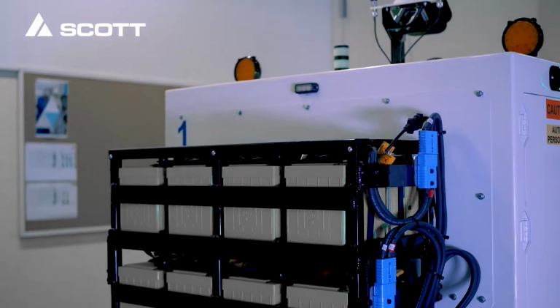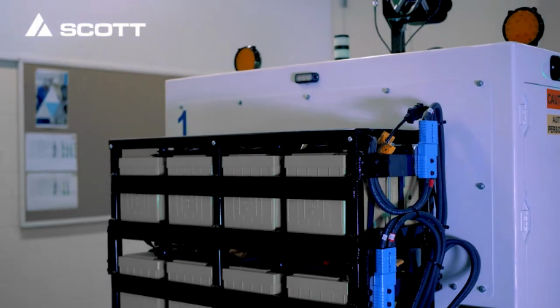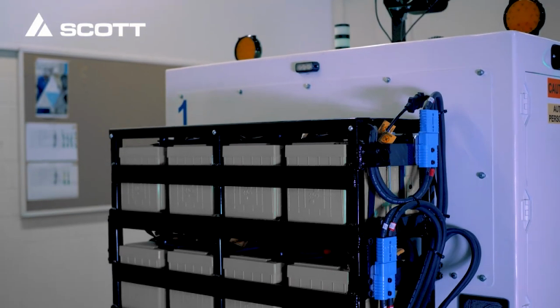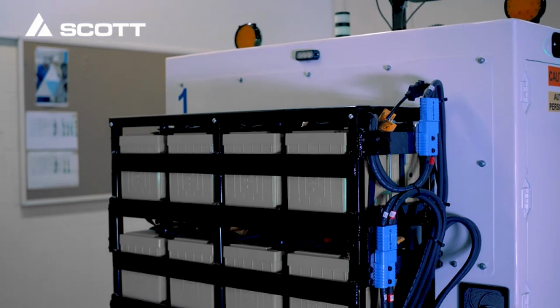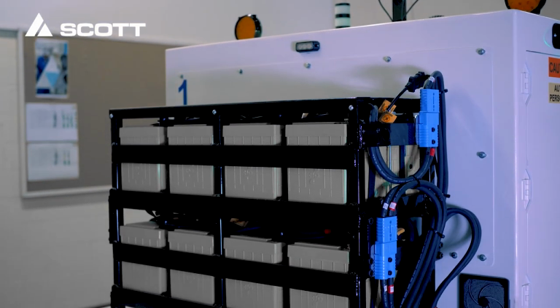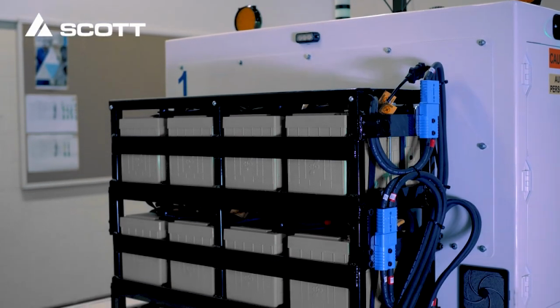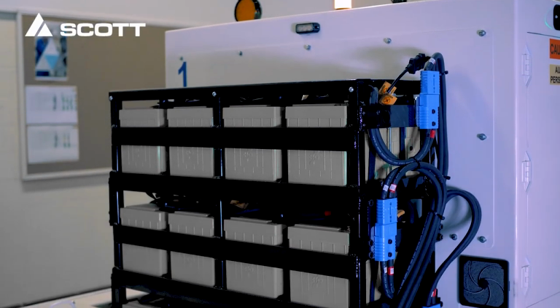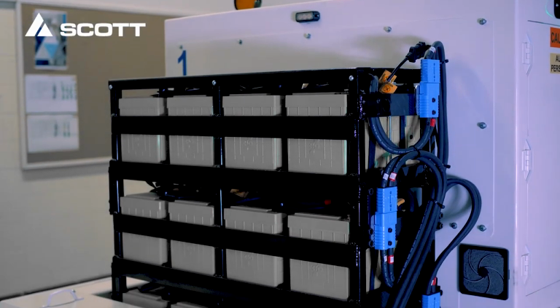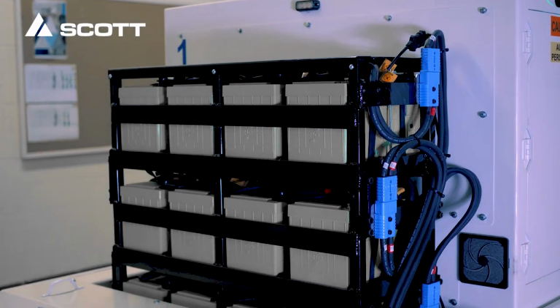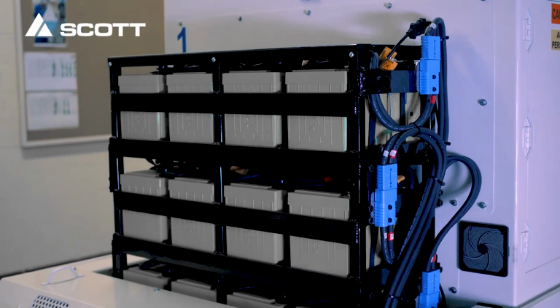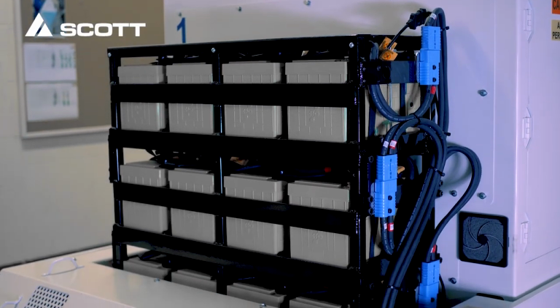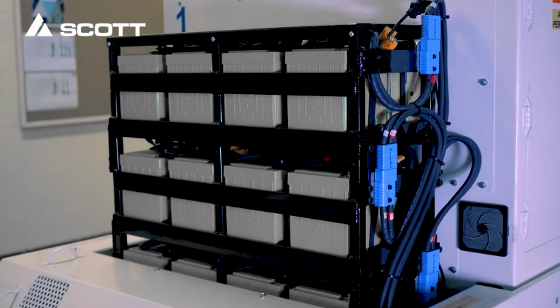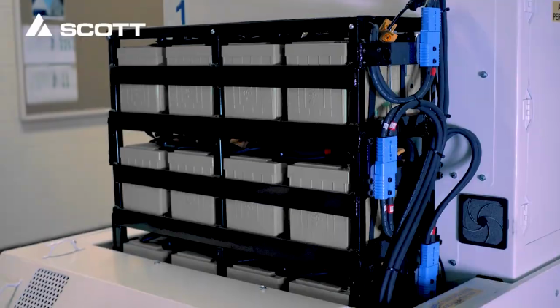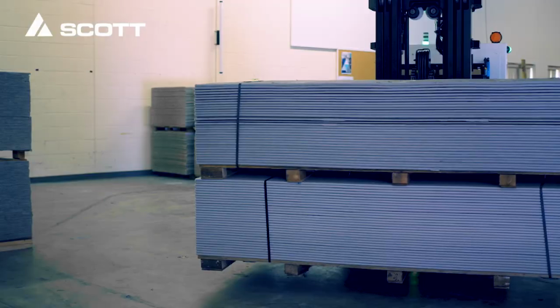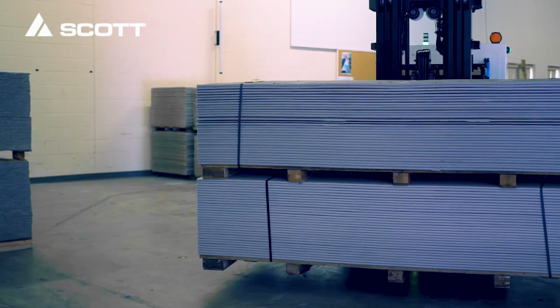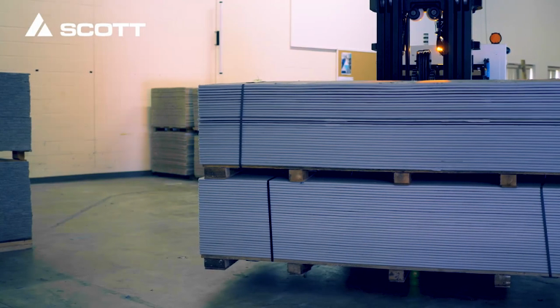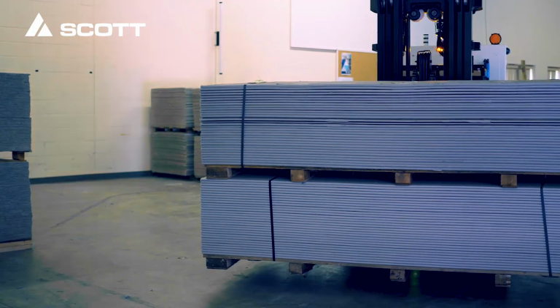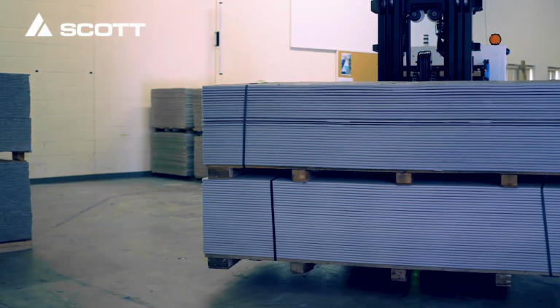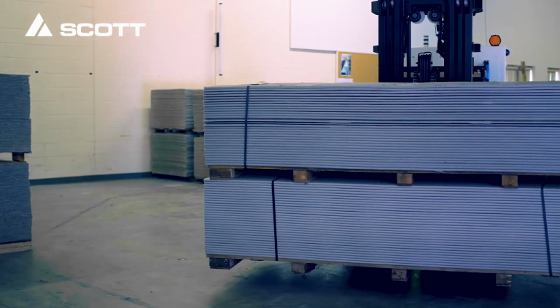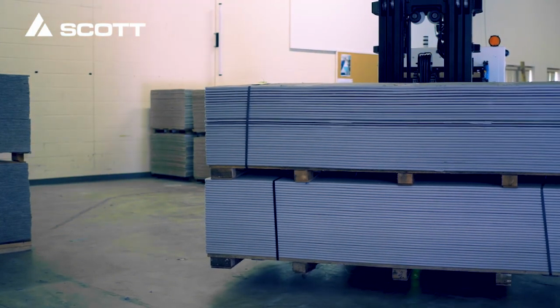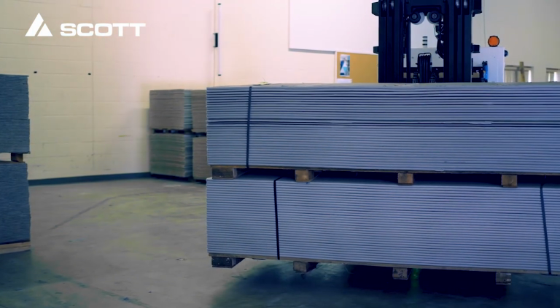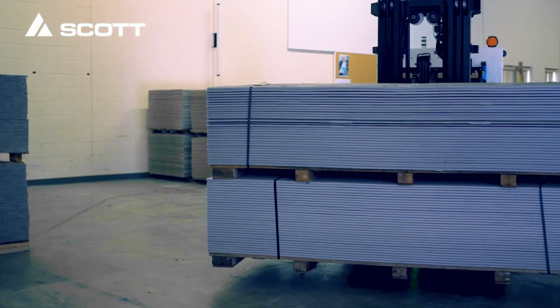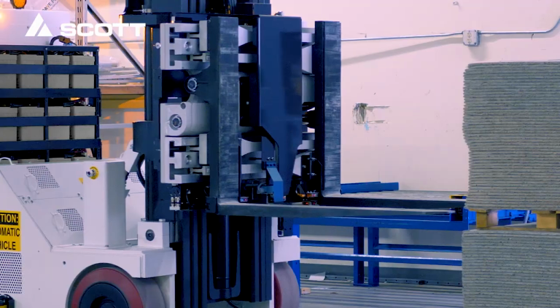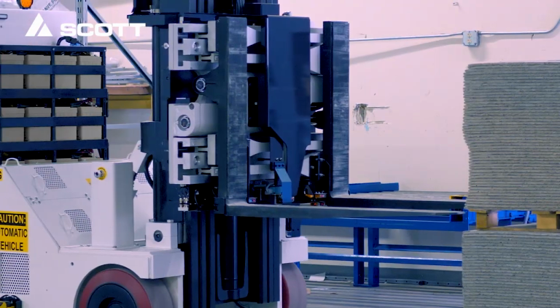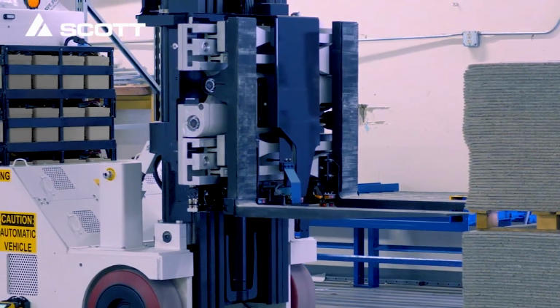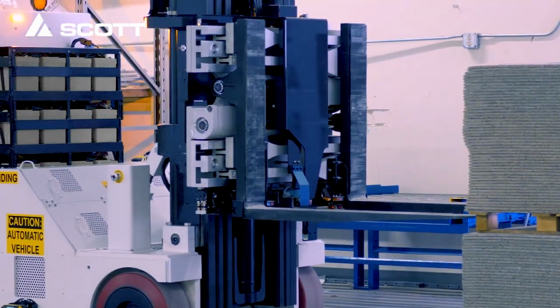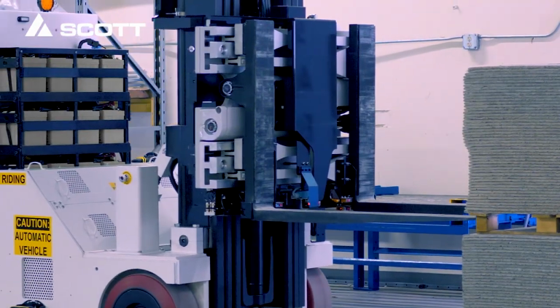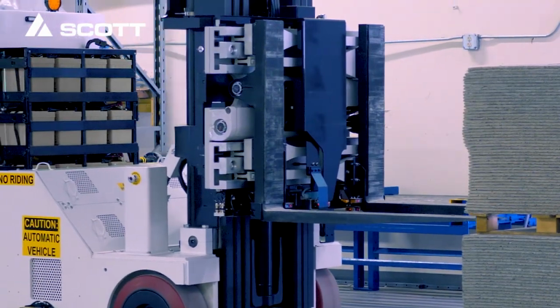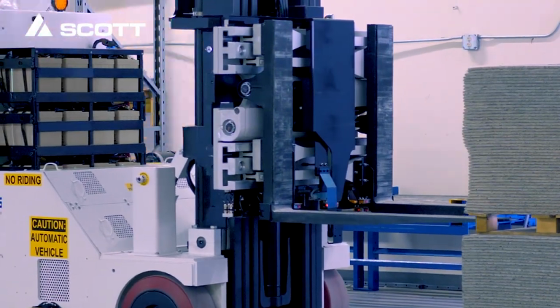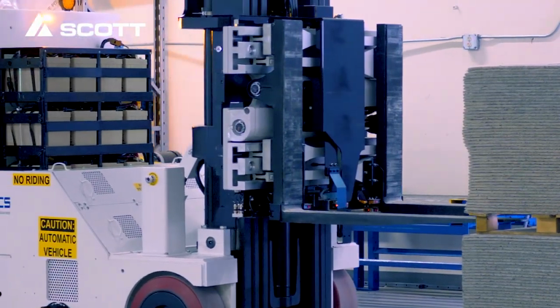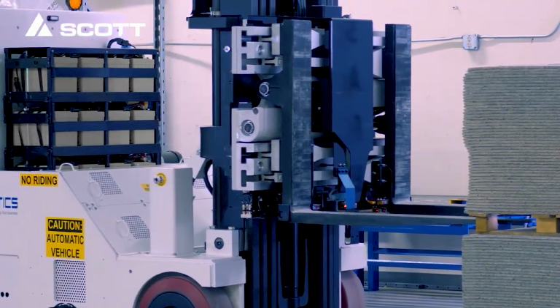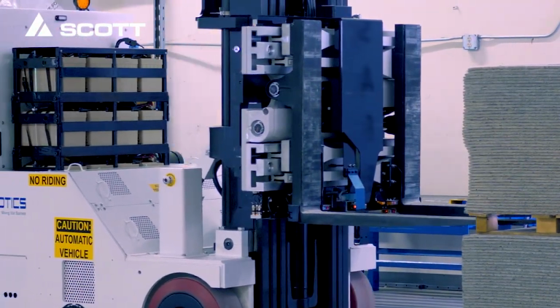Using top quality battery technologies, the AGV can work 24/7 with minimal time for charging.